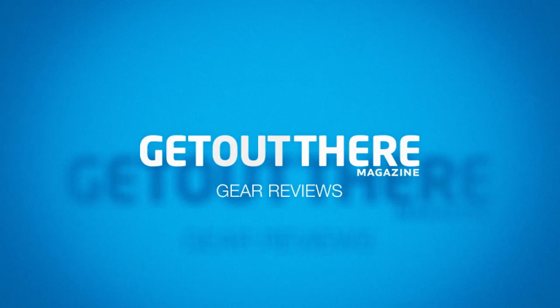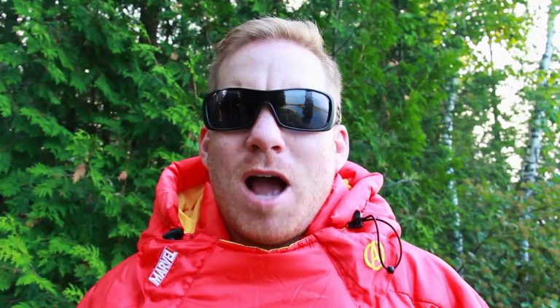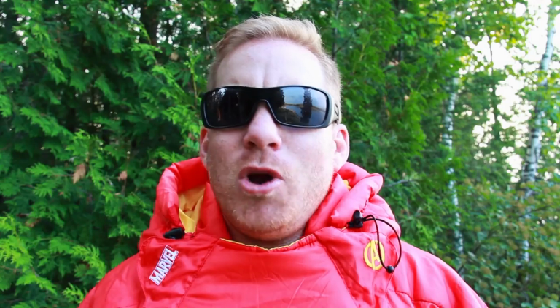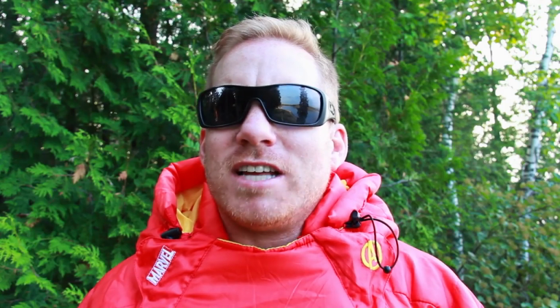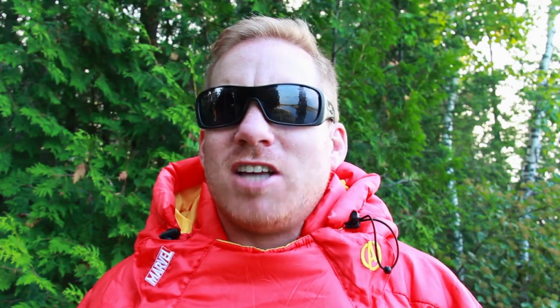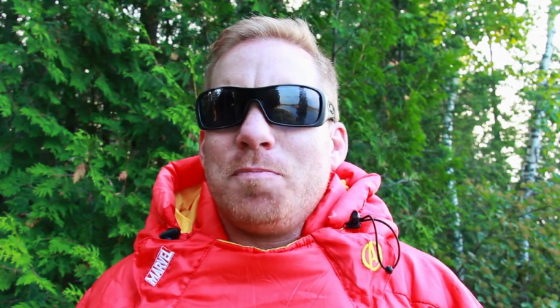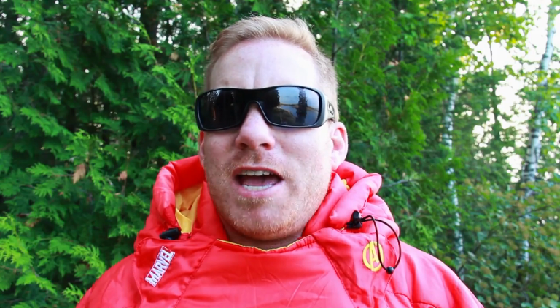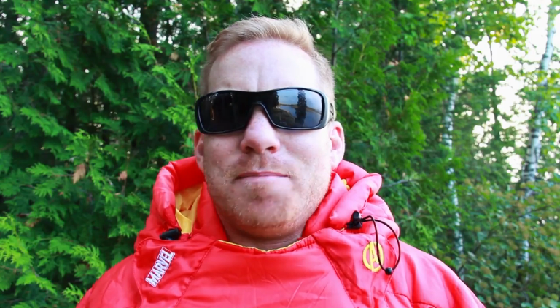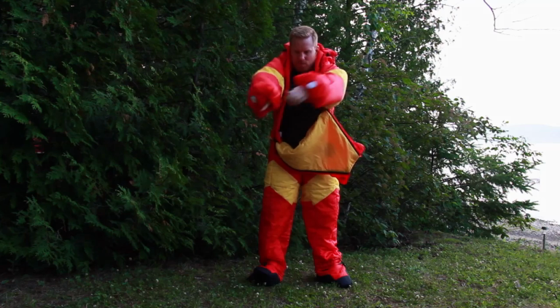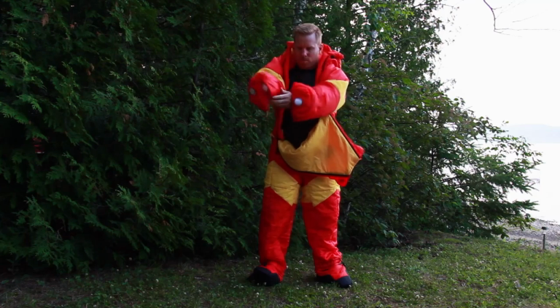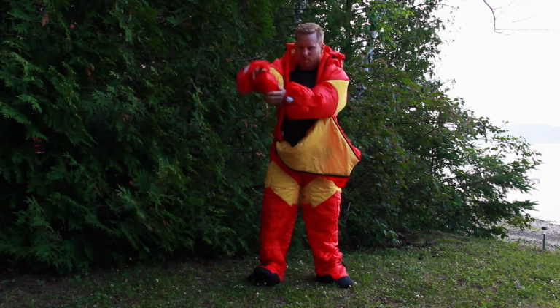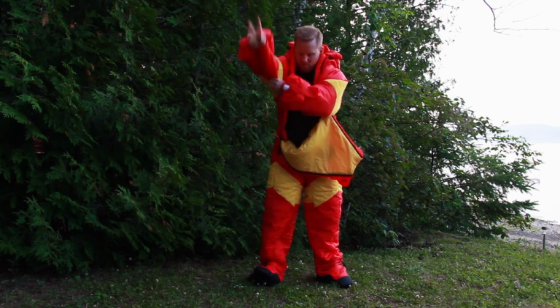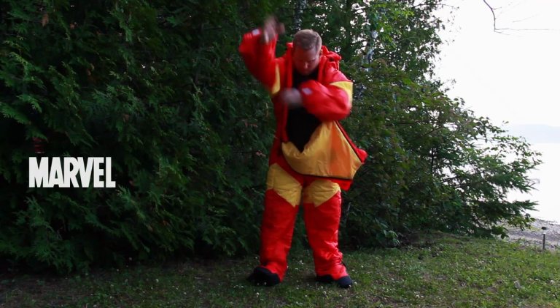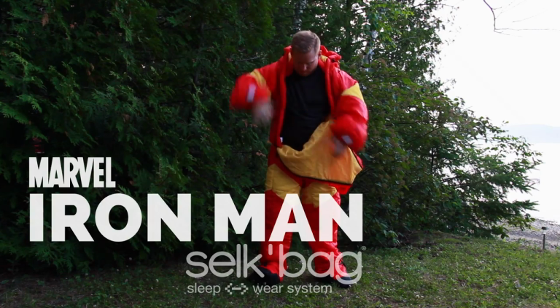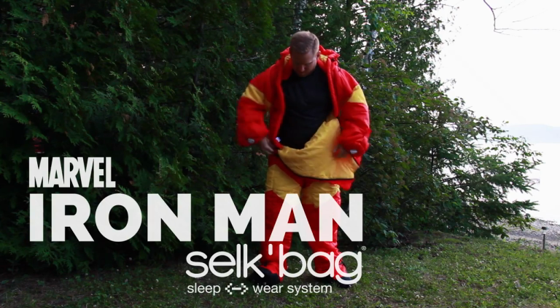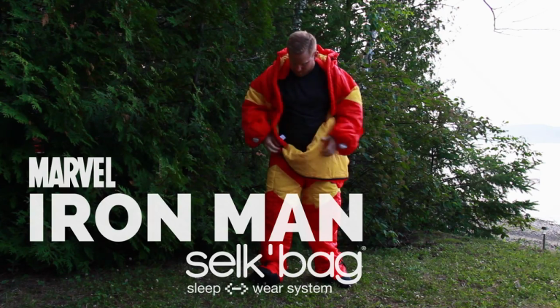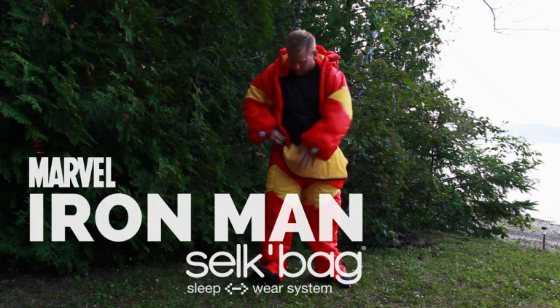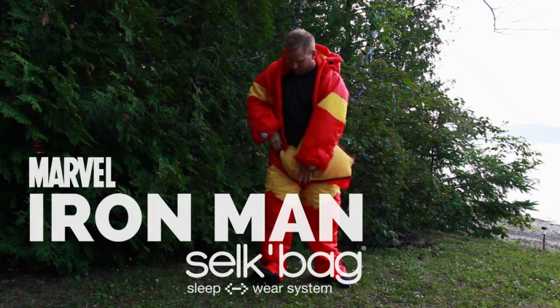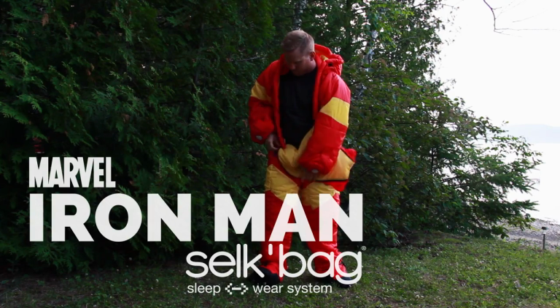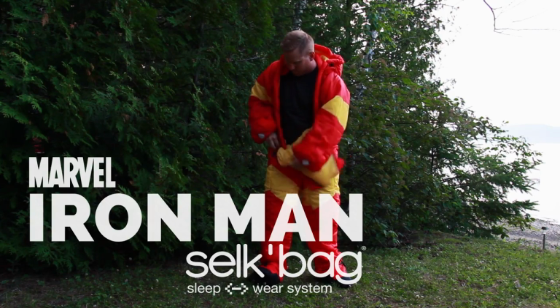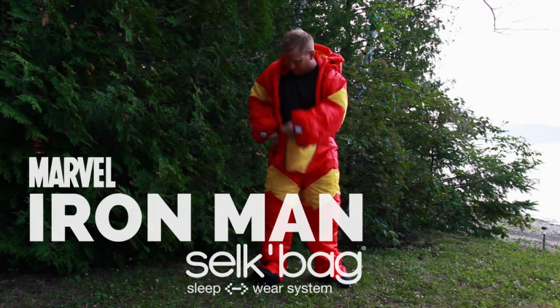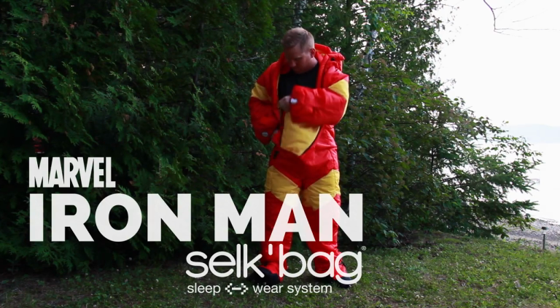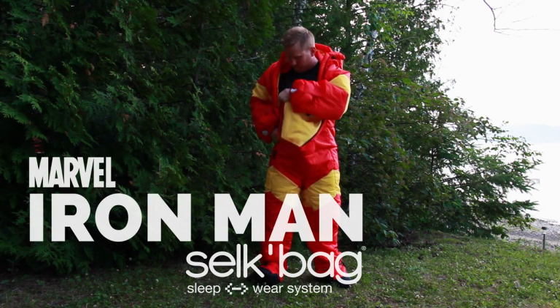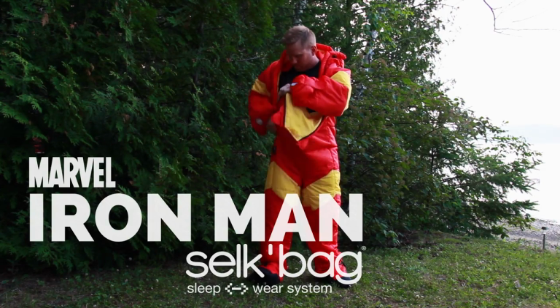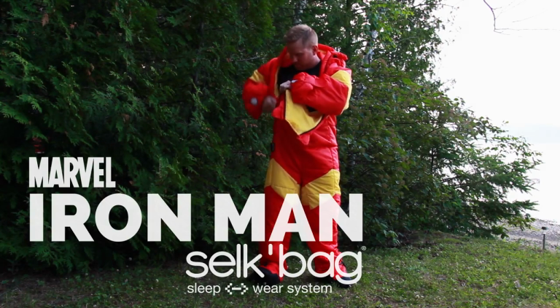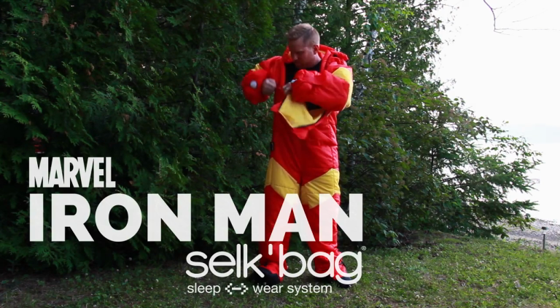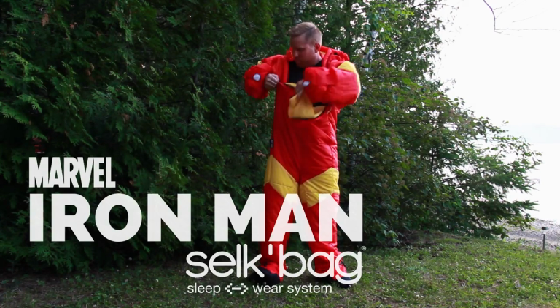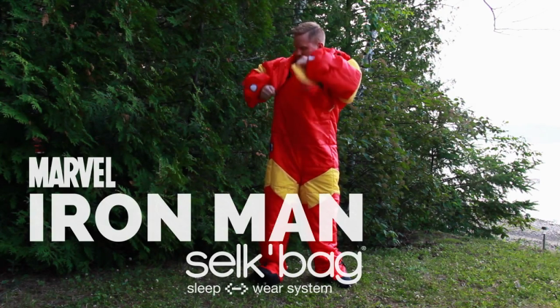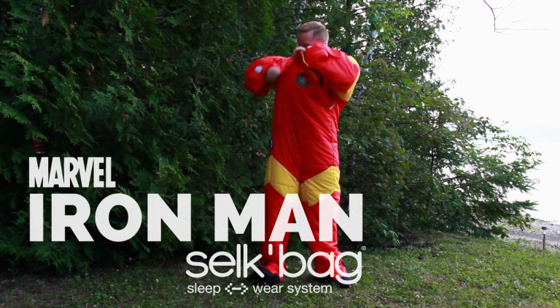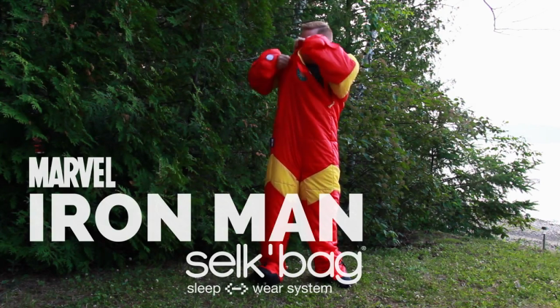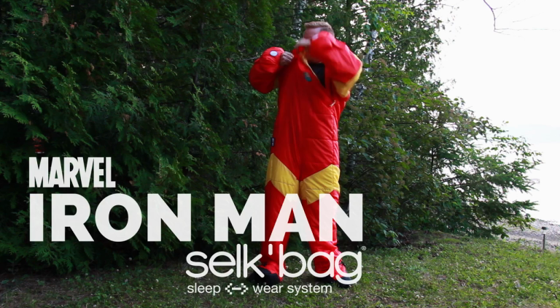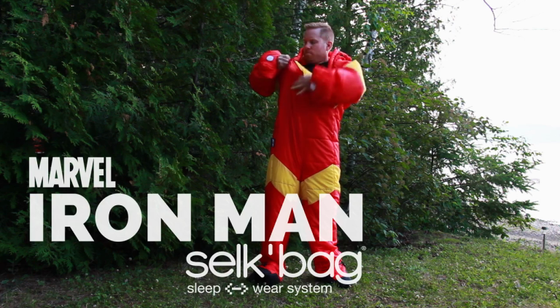I'm wearing a silk bag — basically a sleeping bag with arms and legs — and believe me, they put the fun in functional.